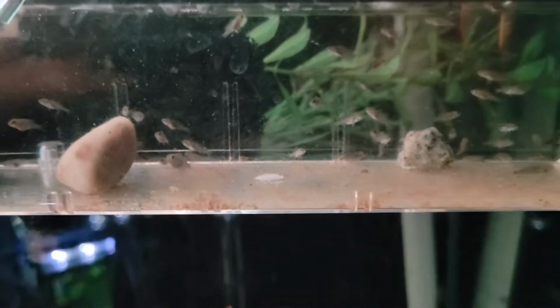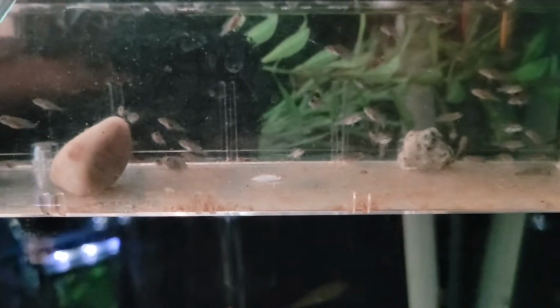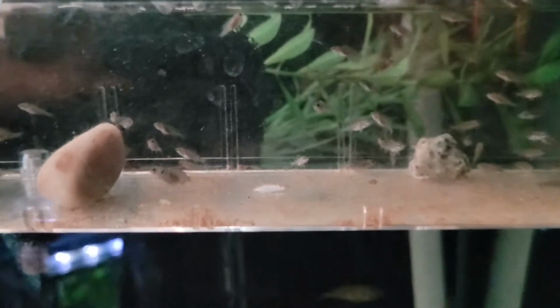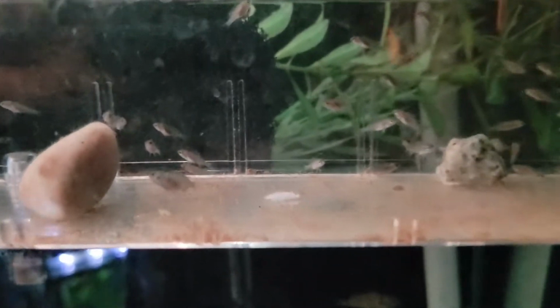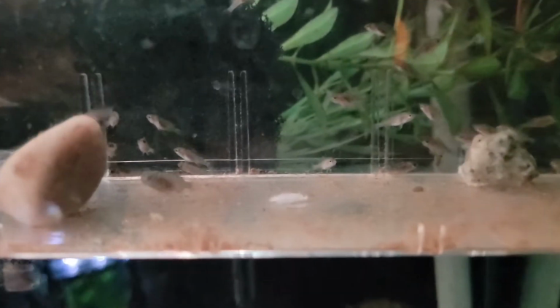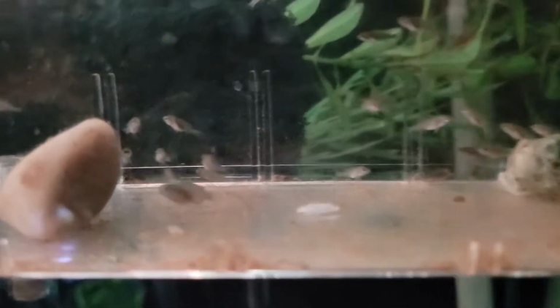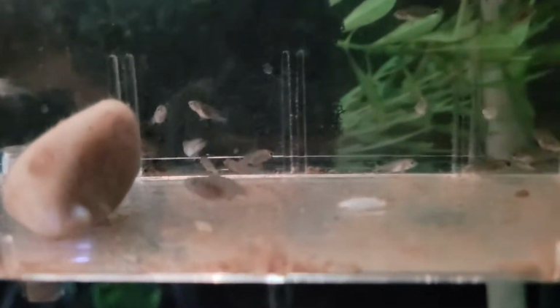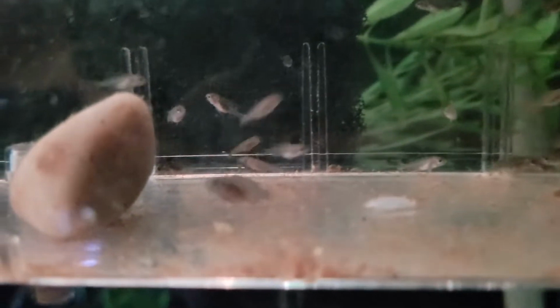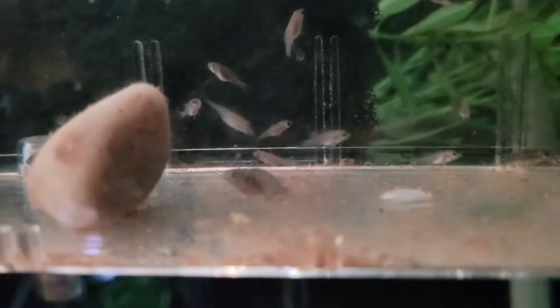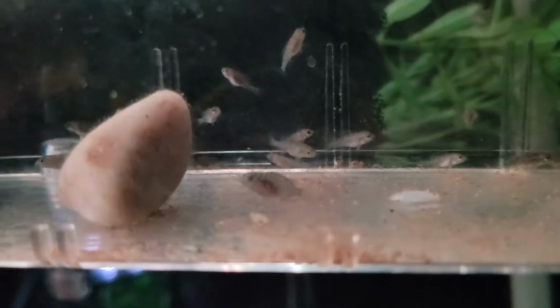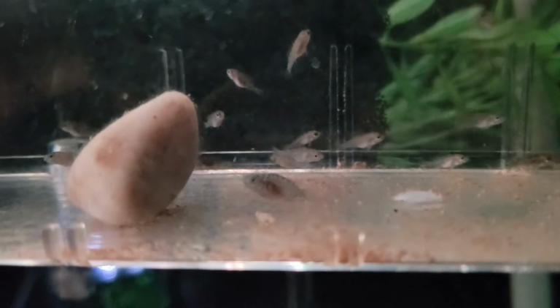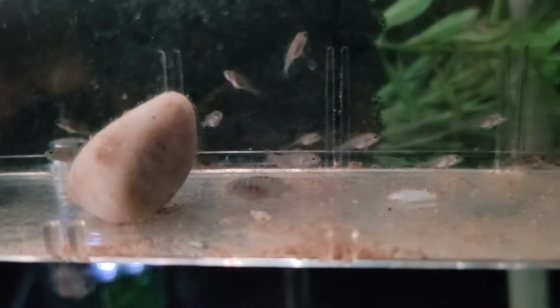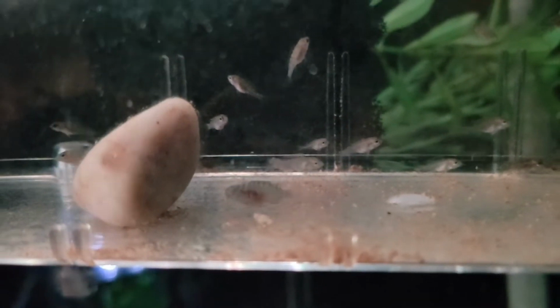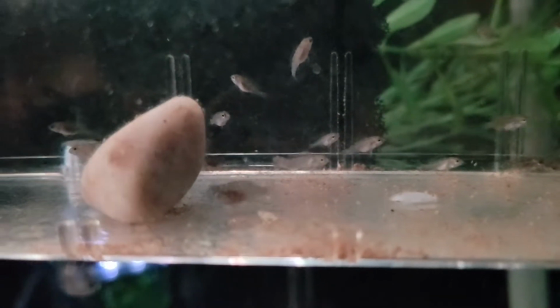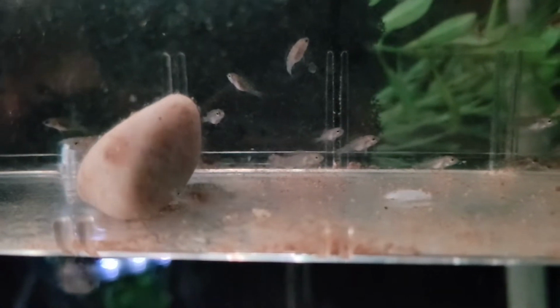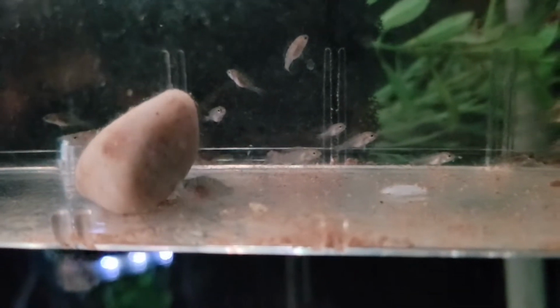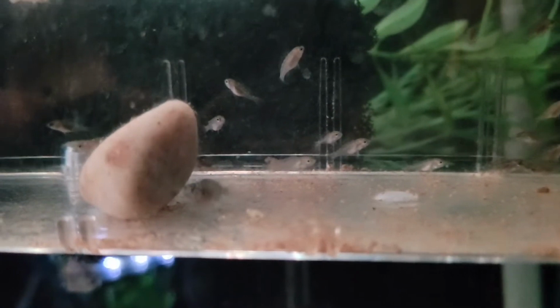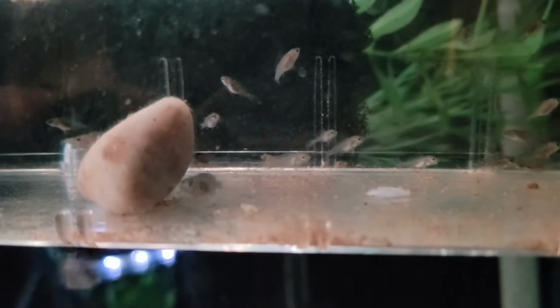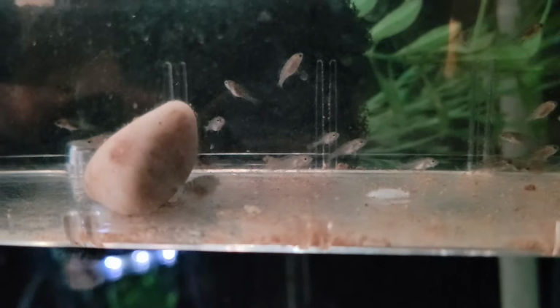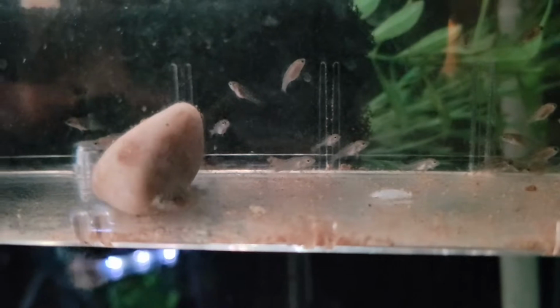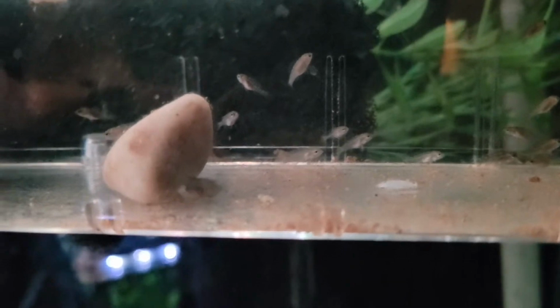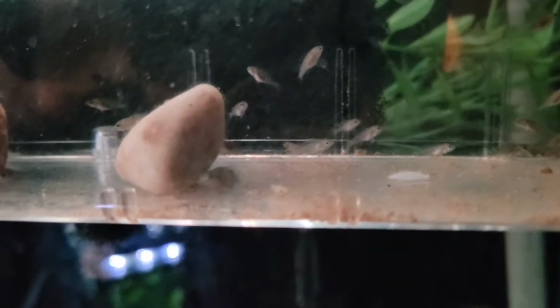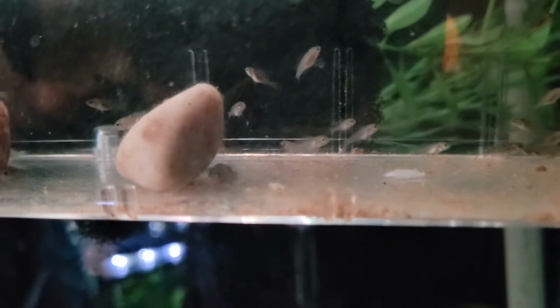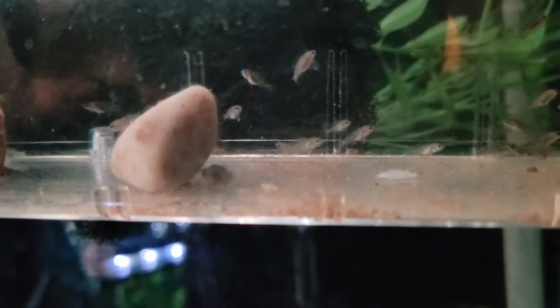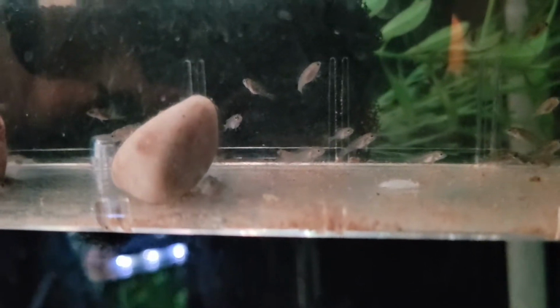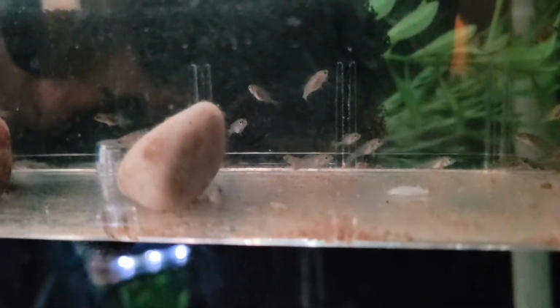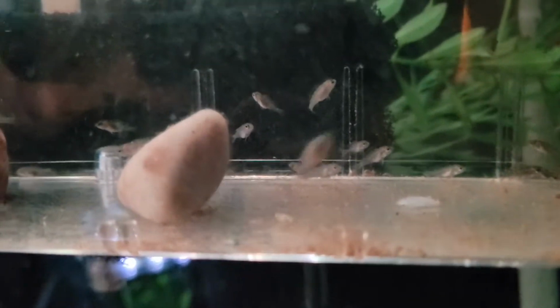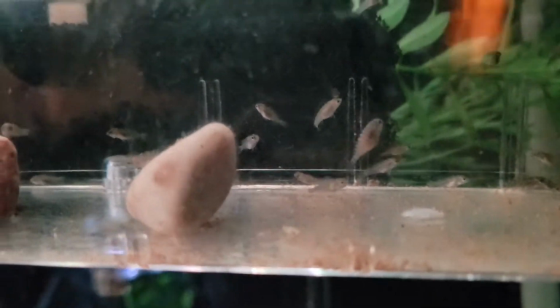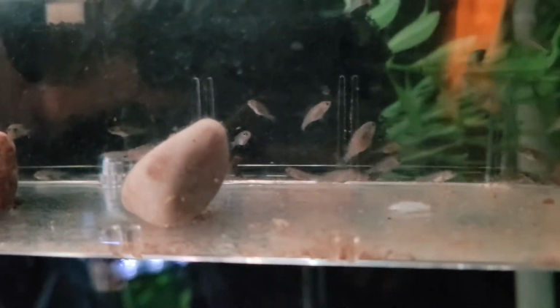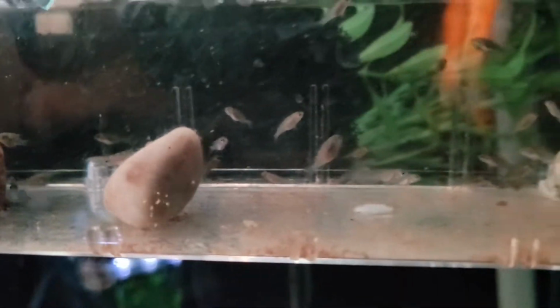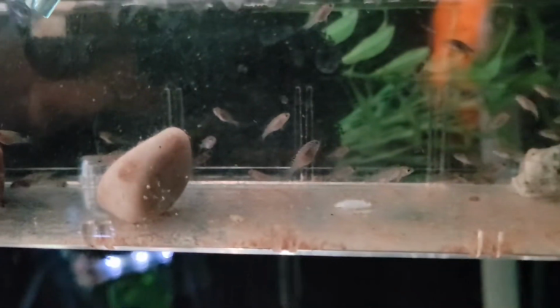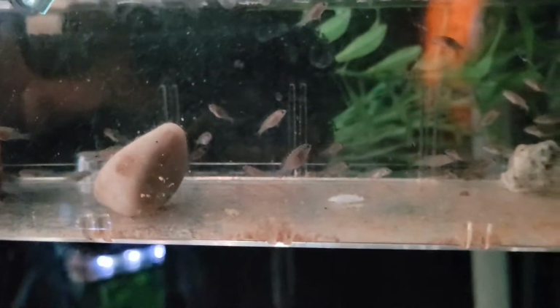I put the little trophies here into this breeder box, so he's free swimming now.